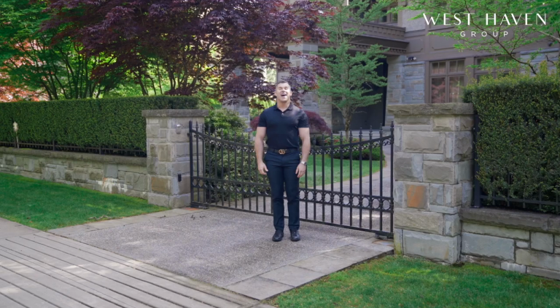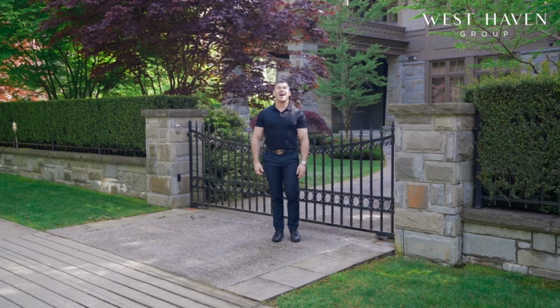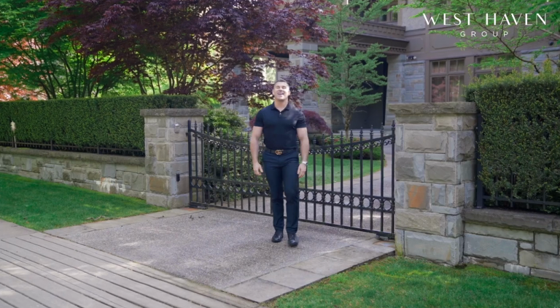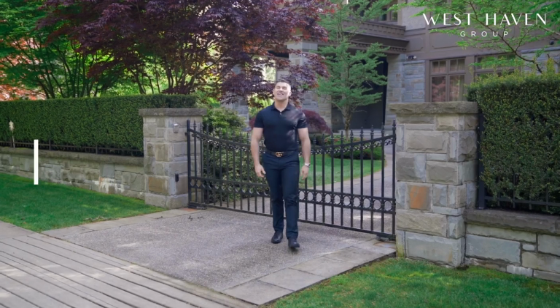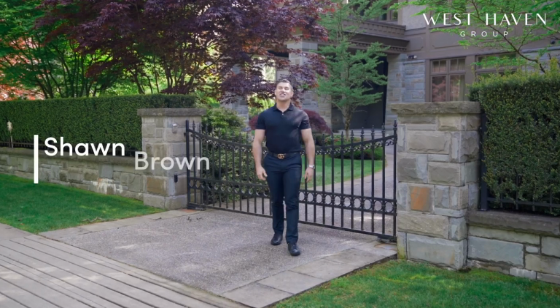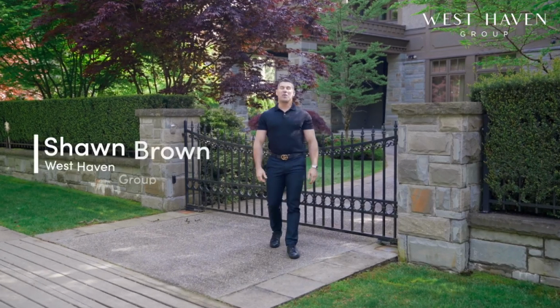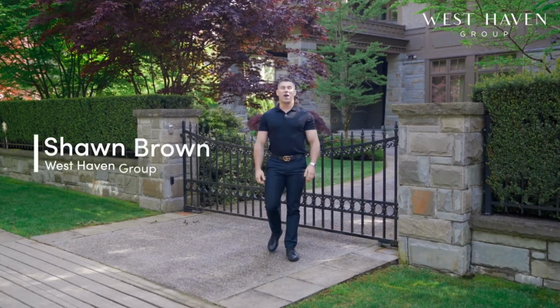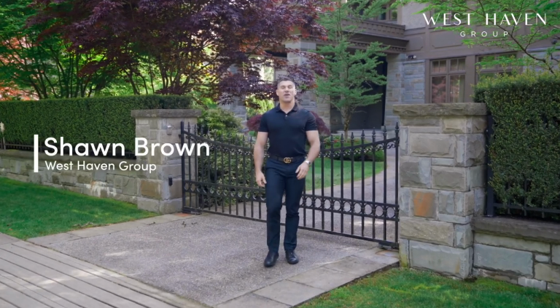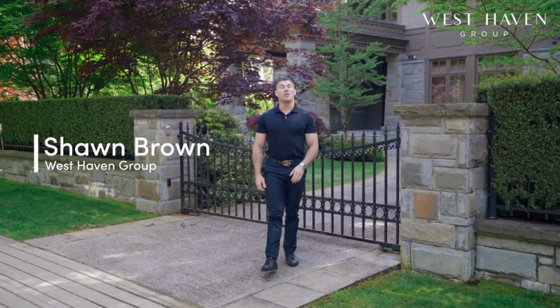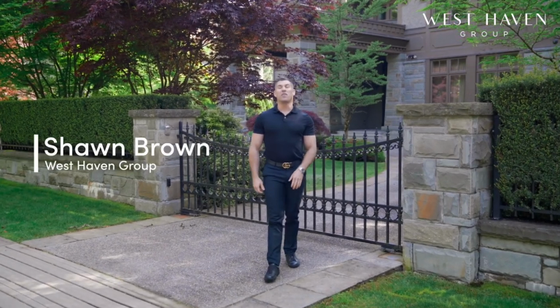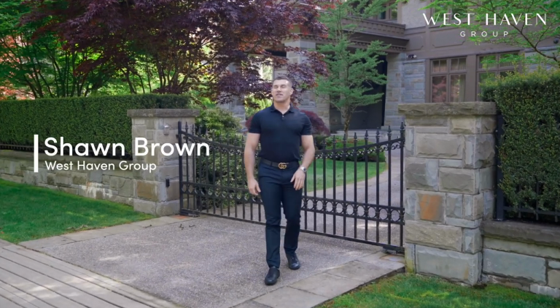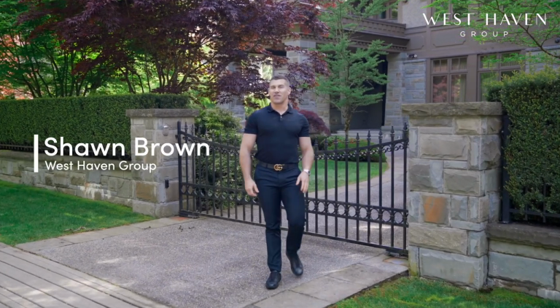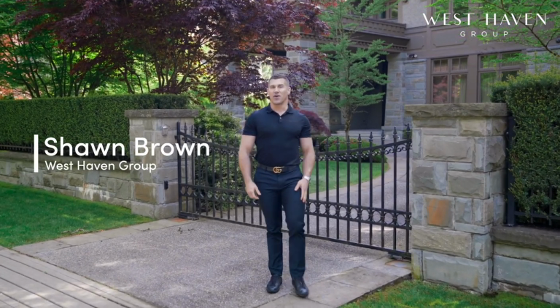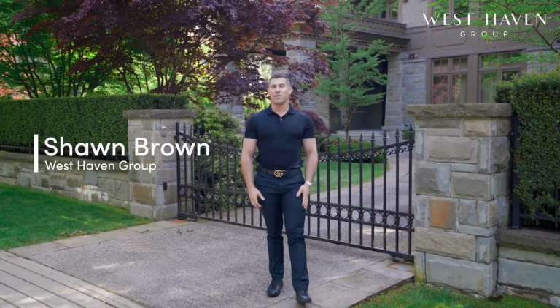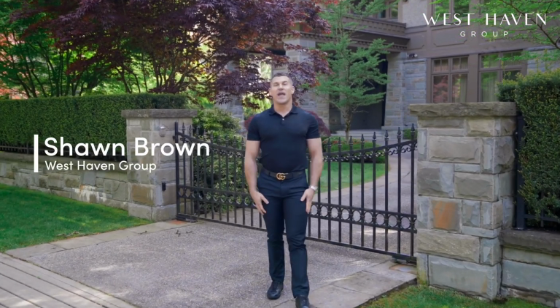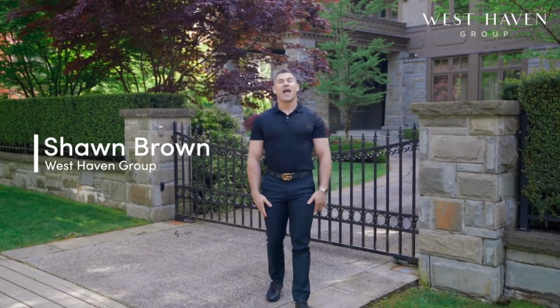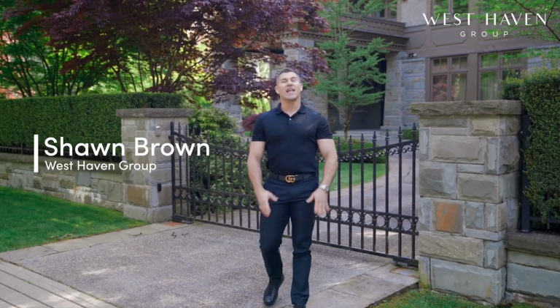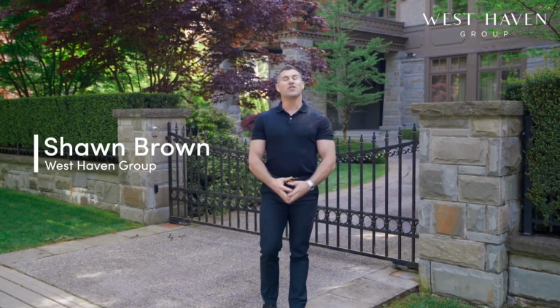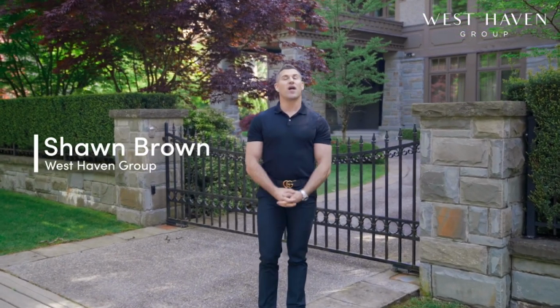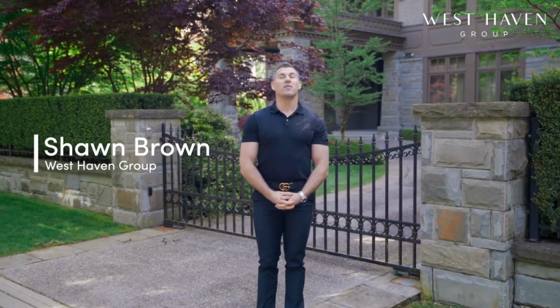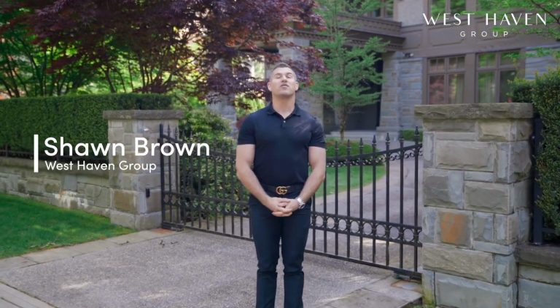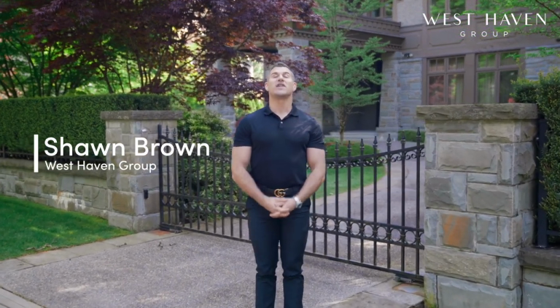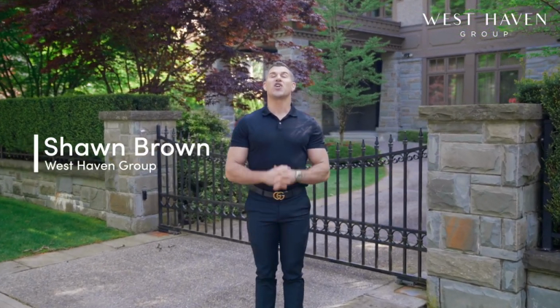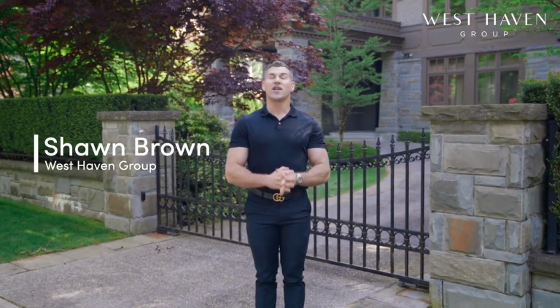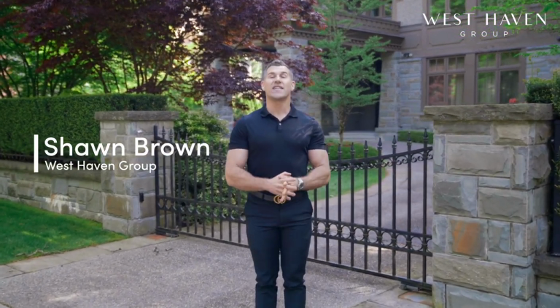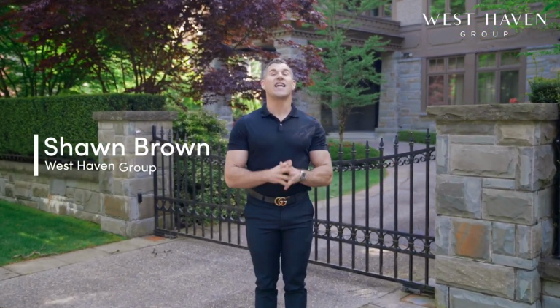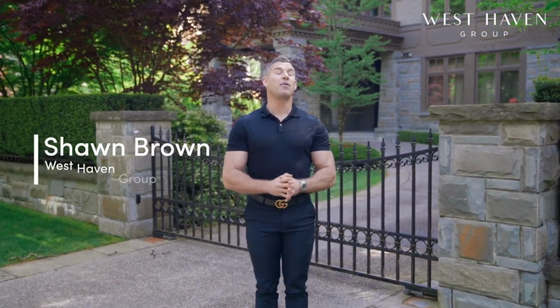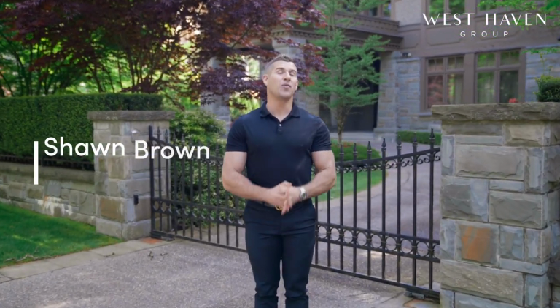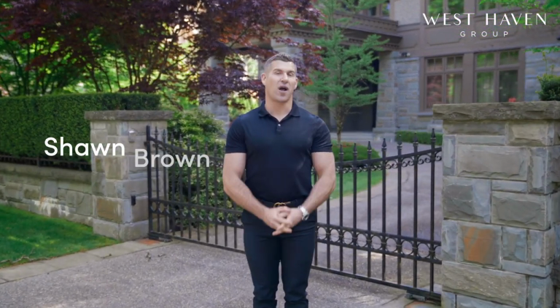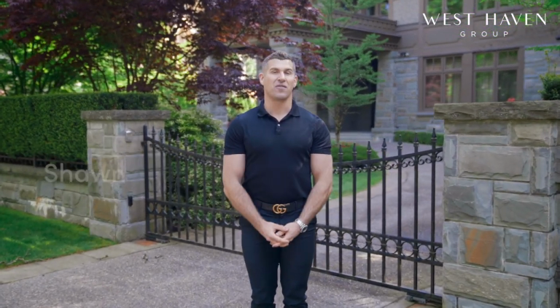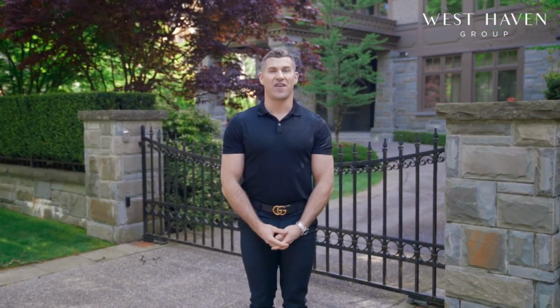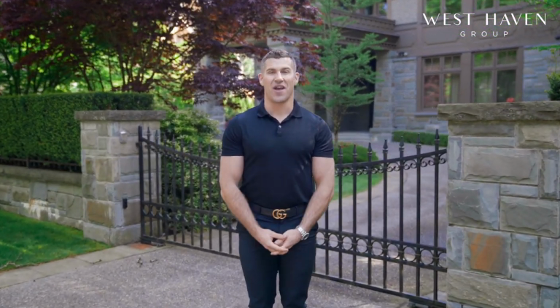Hi, Sean Brown here with the West Haven Group, and I'd like to welcome you to my Shaughnessy Neighbourhood Walkthrough video.